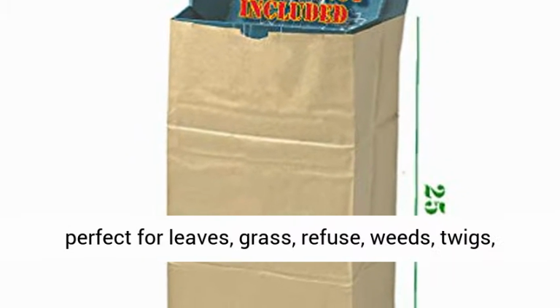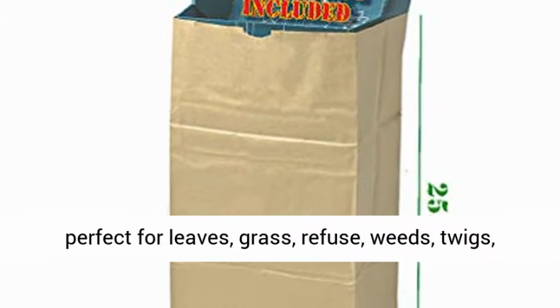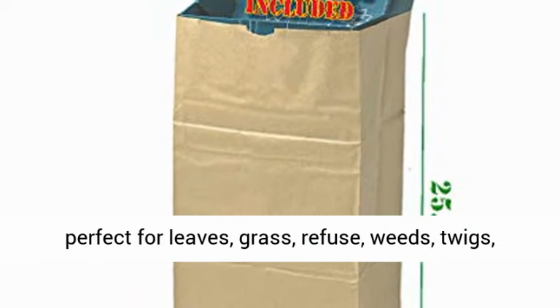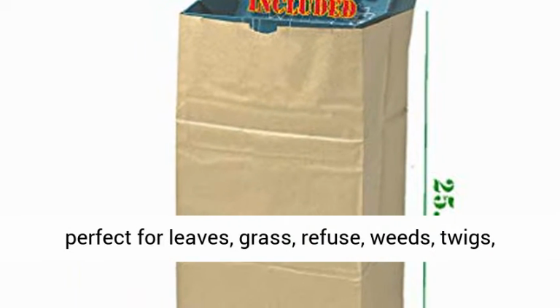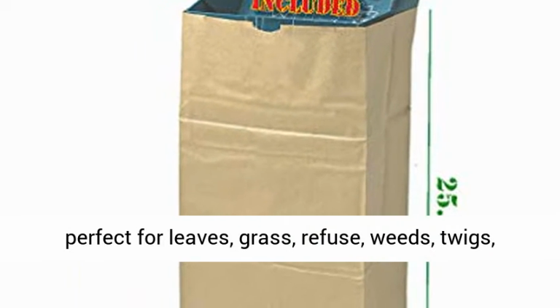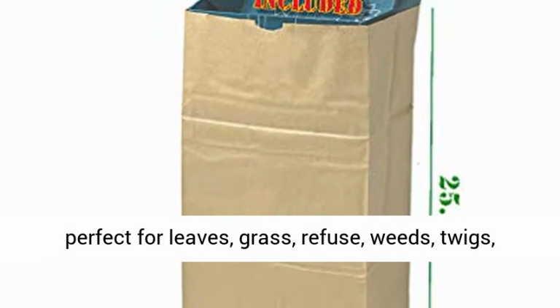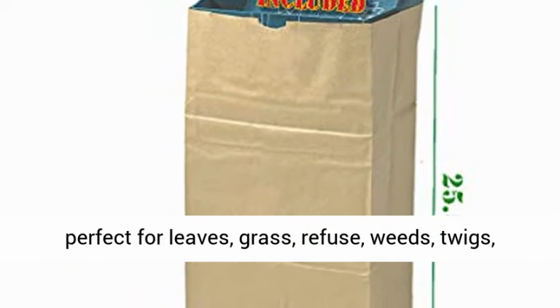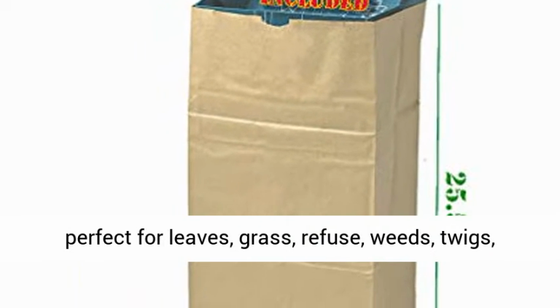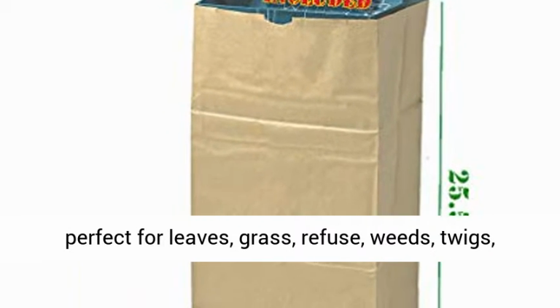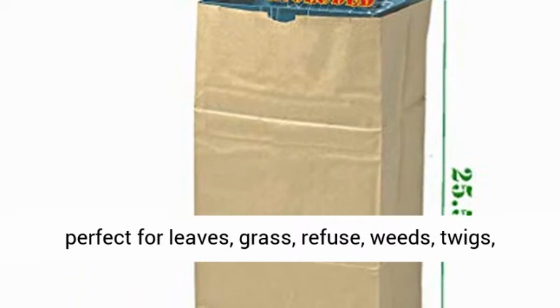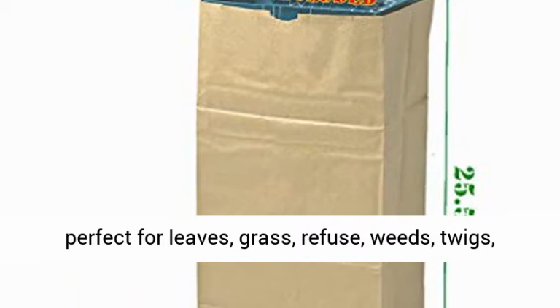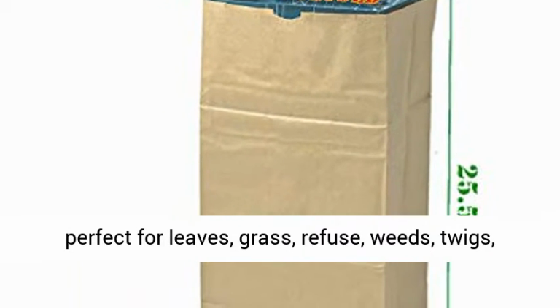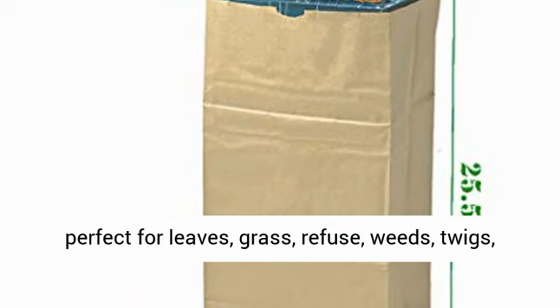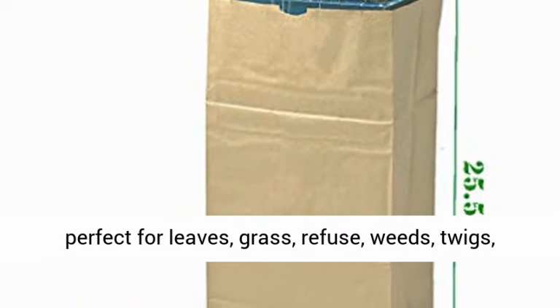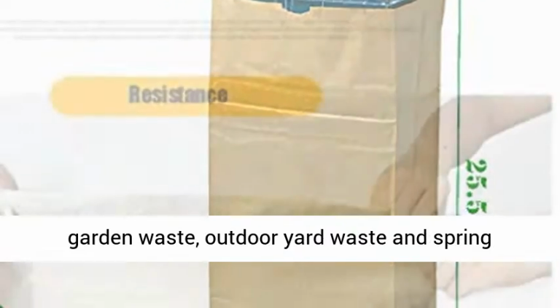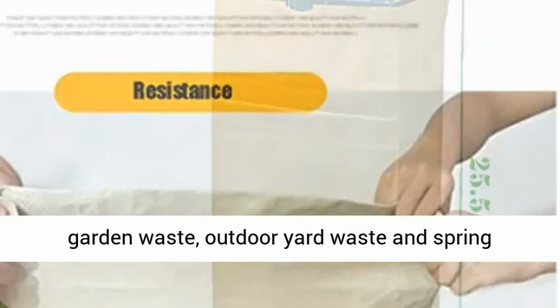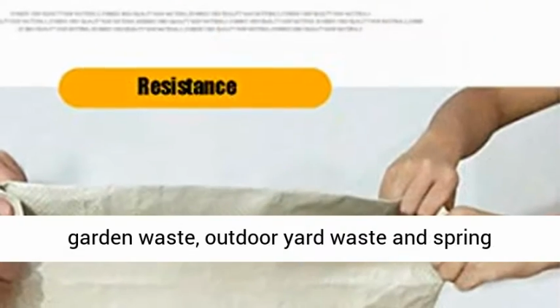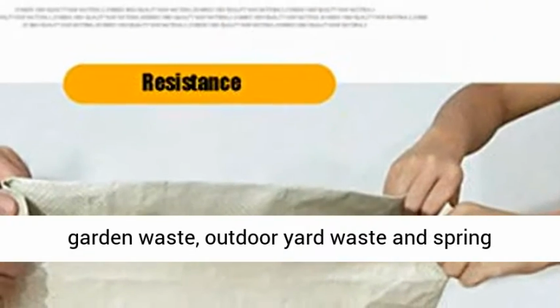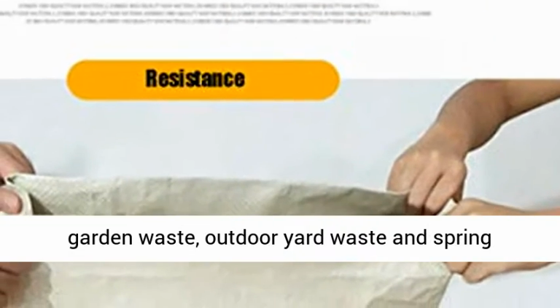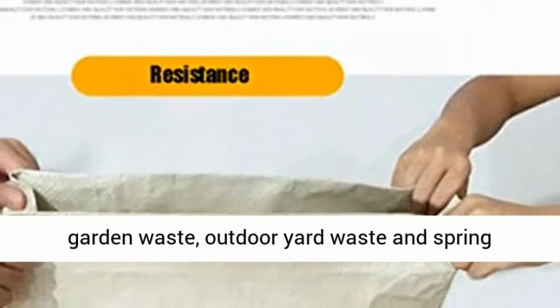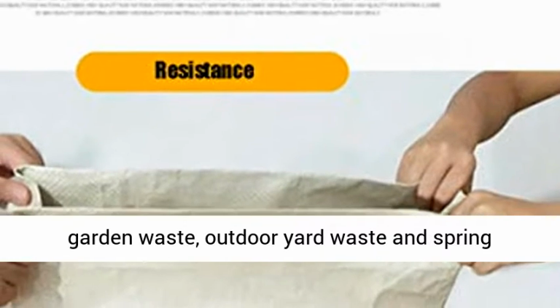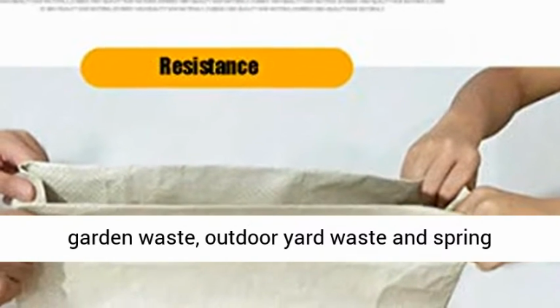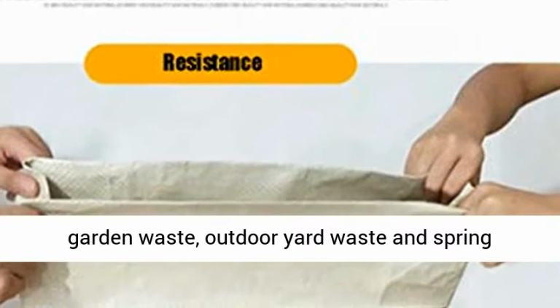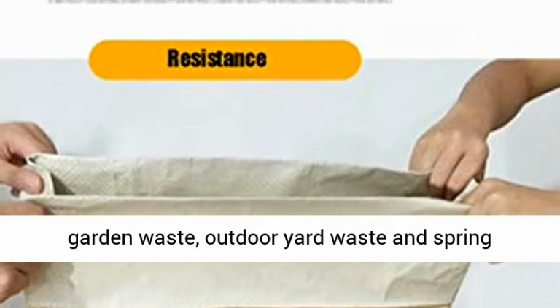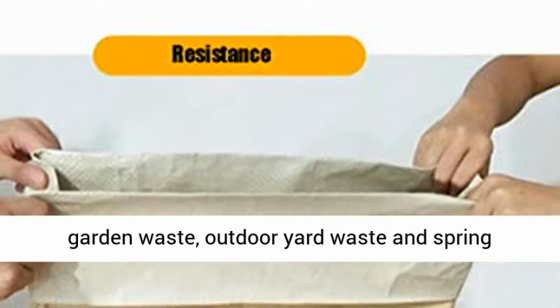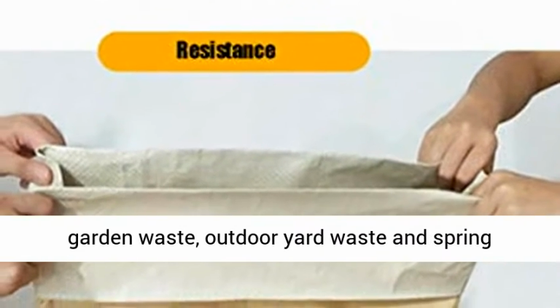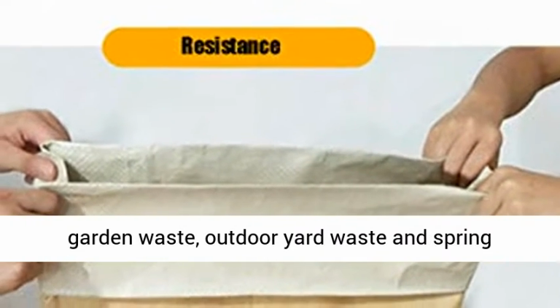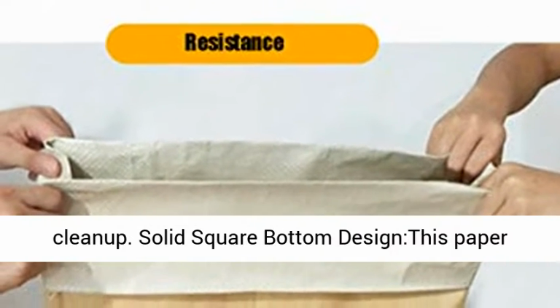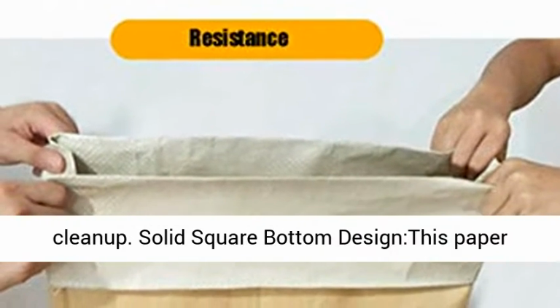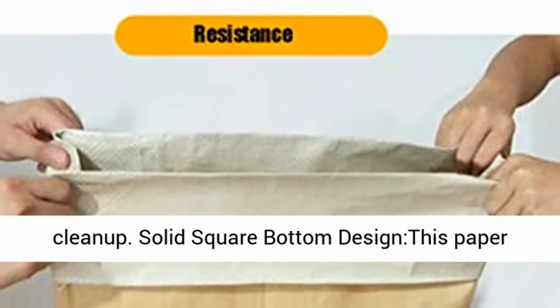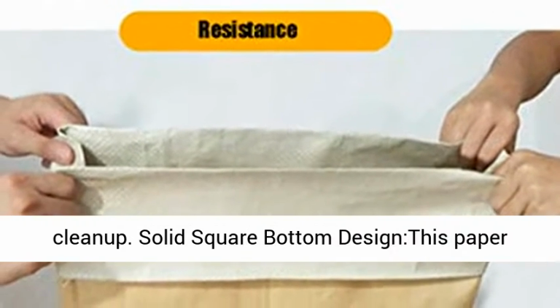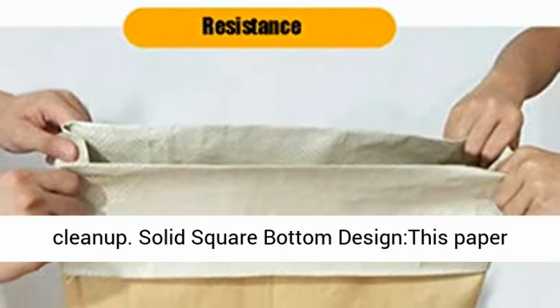It's perfect for leaves, grass, refuse, weeds, twigs, garden waste, outdoor yard waste, and spring cleanup.